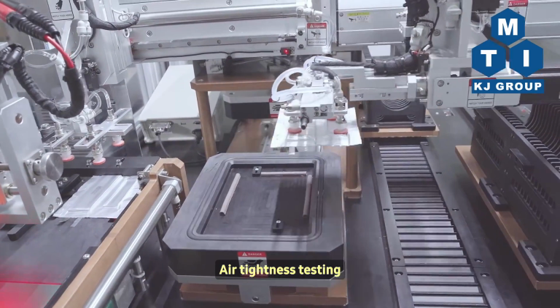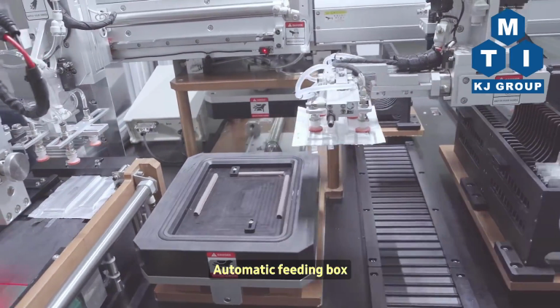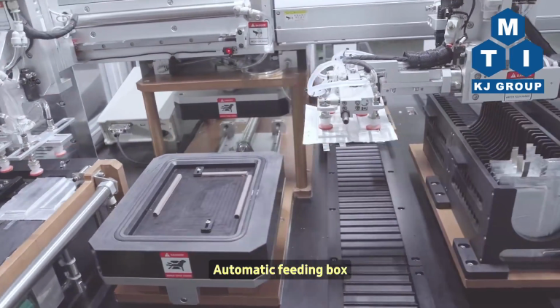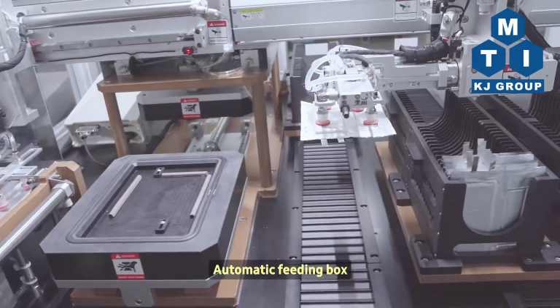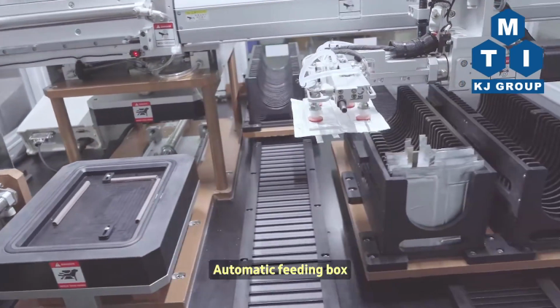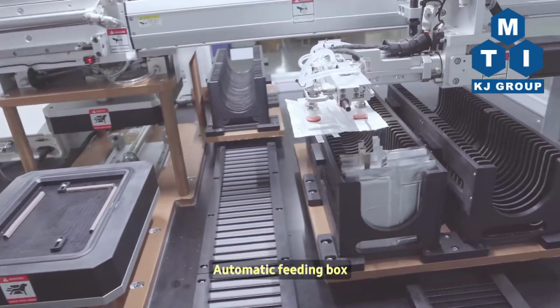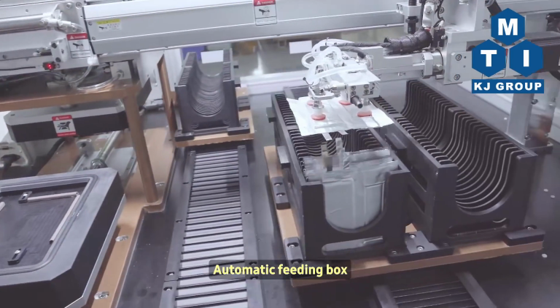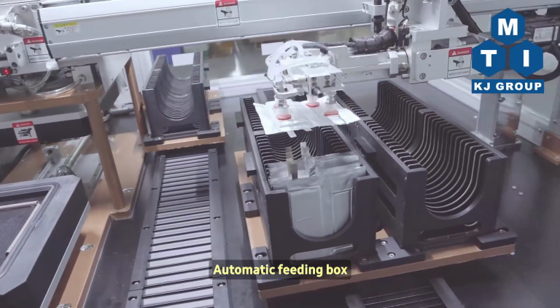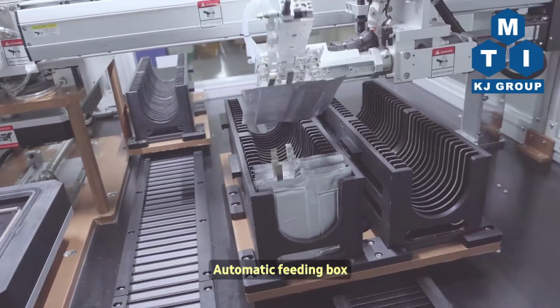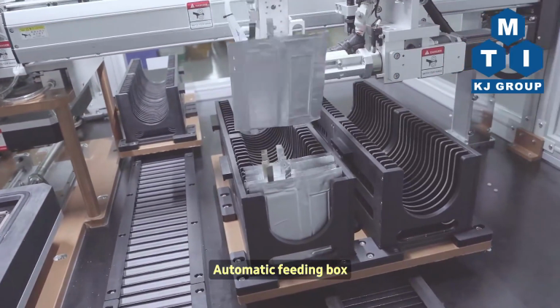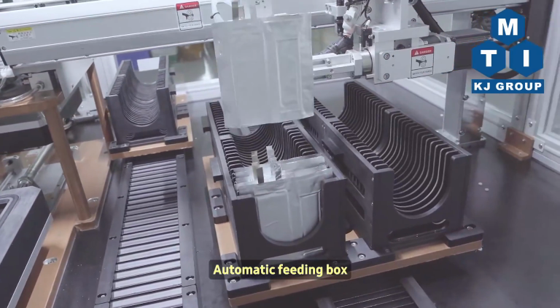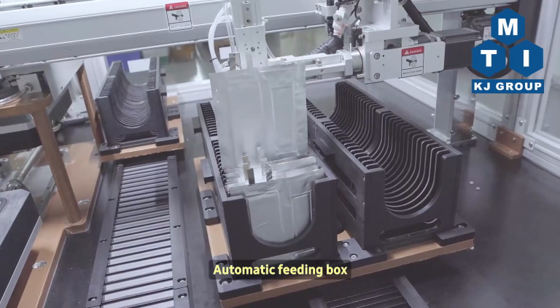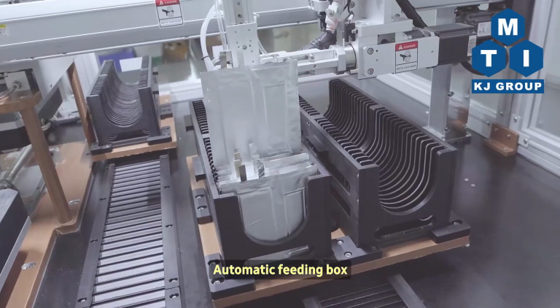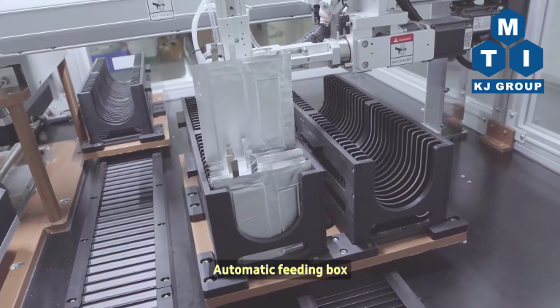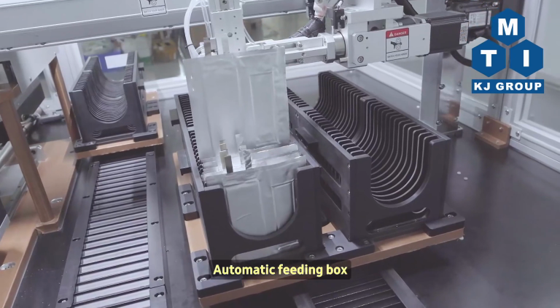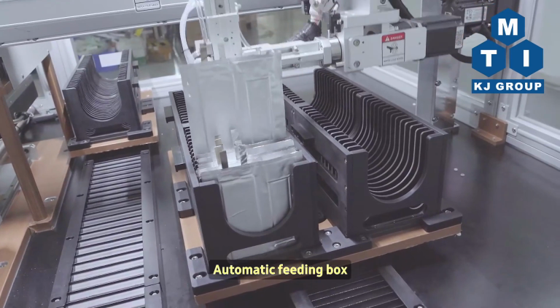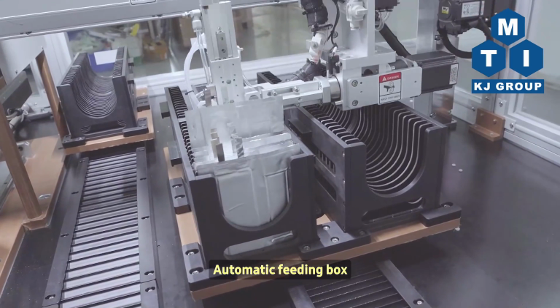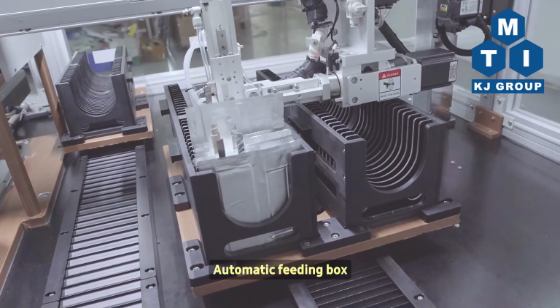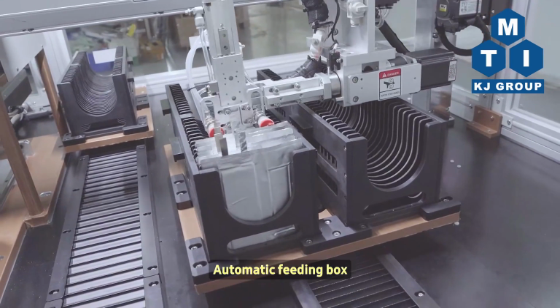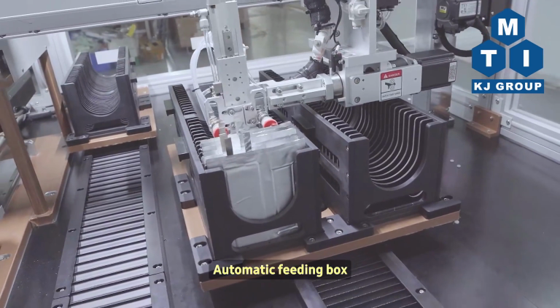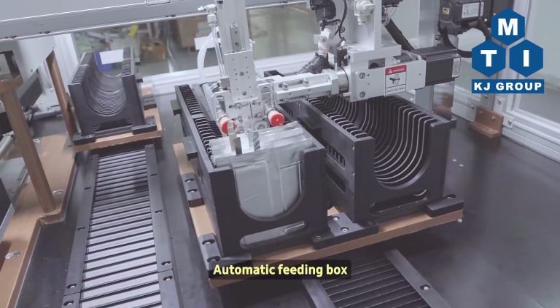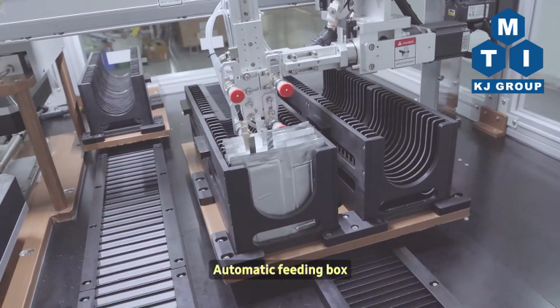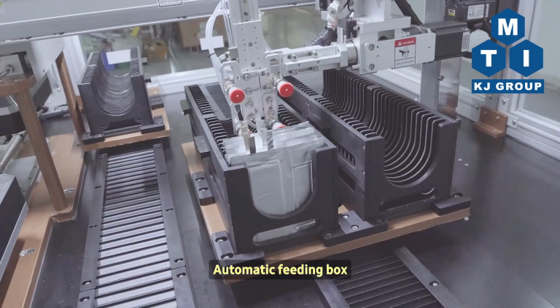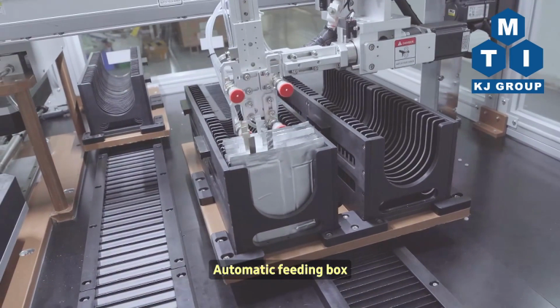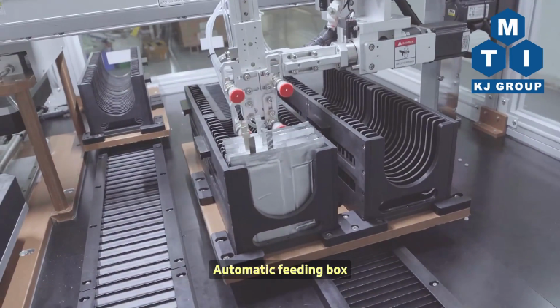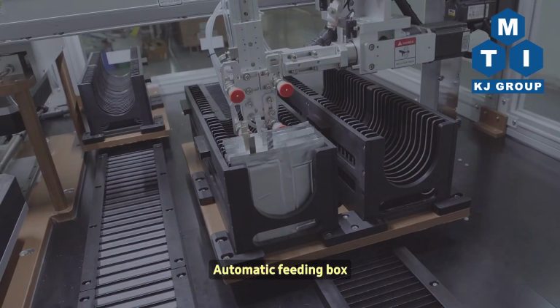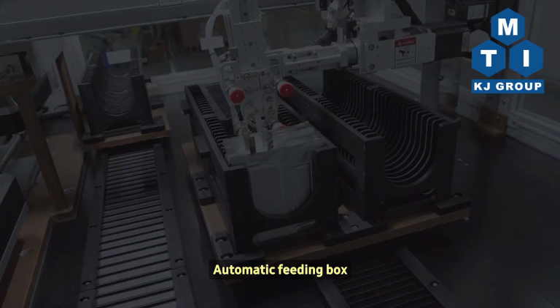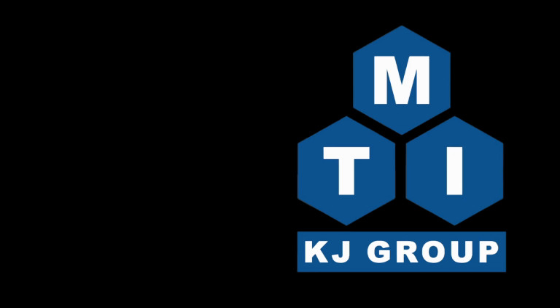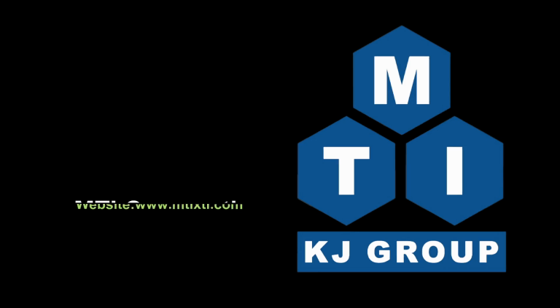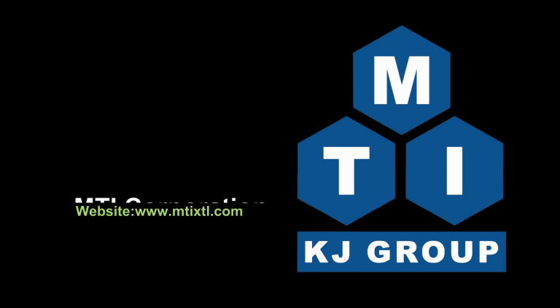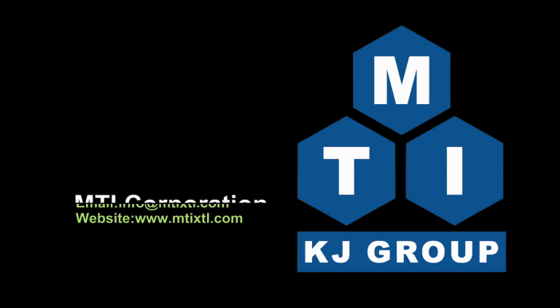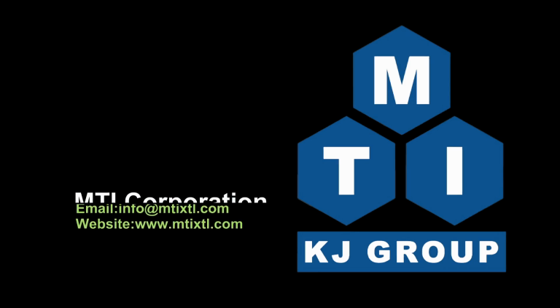Automatic Feeding Box. MTI — the Leading Provider of Scientific Equipment for Material Research.